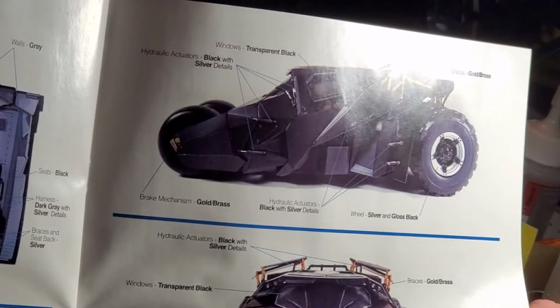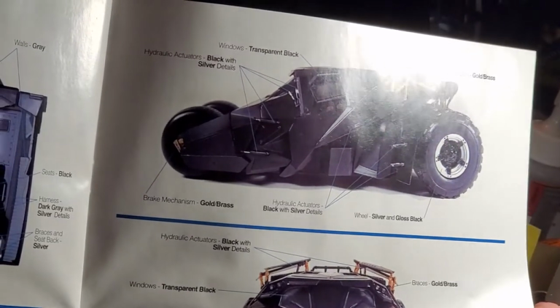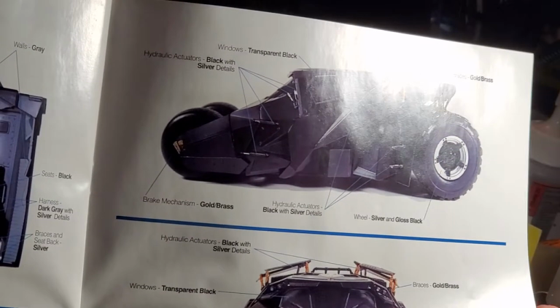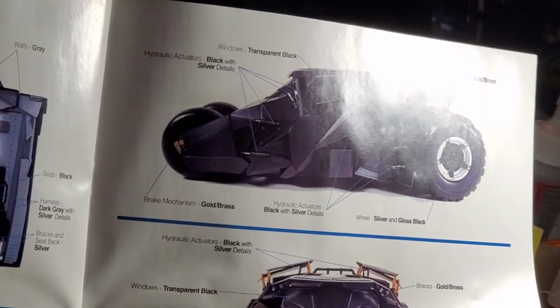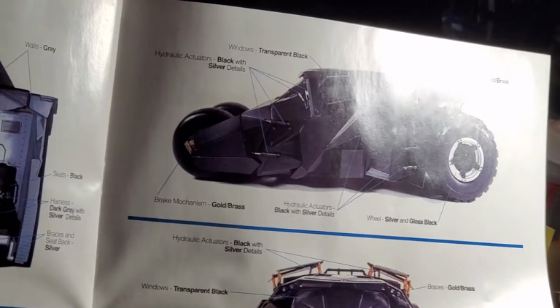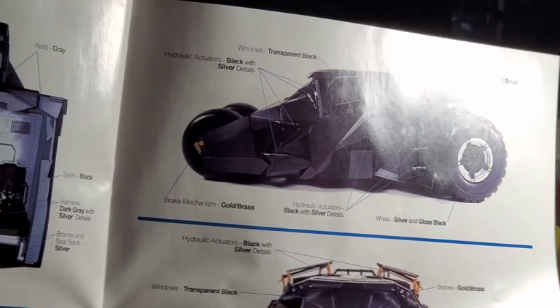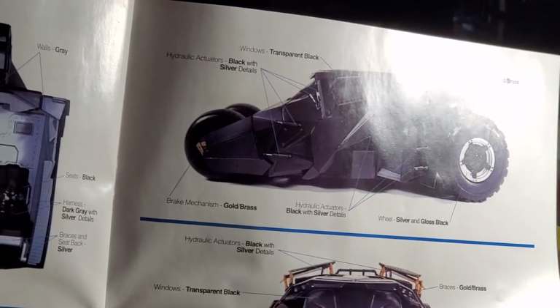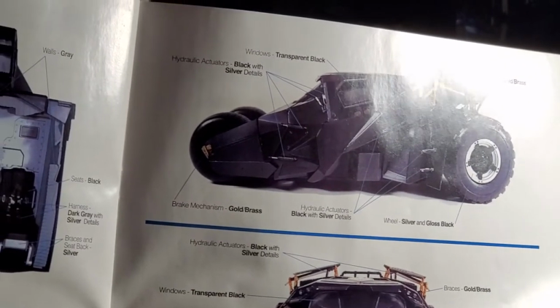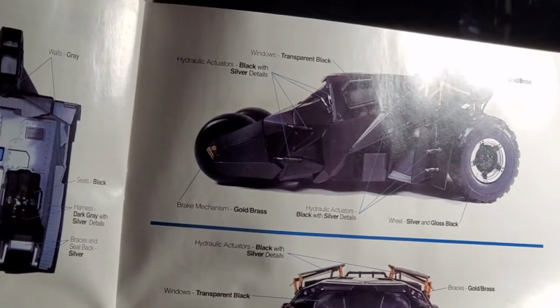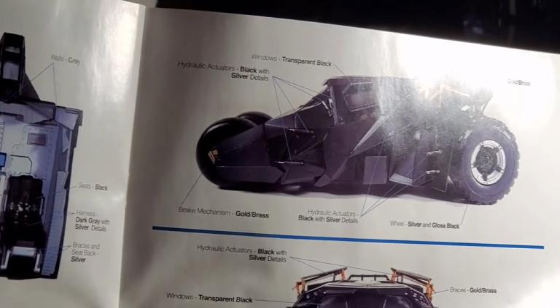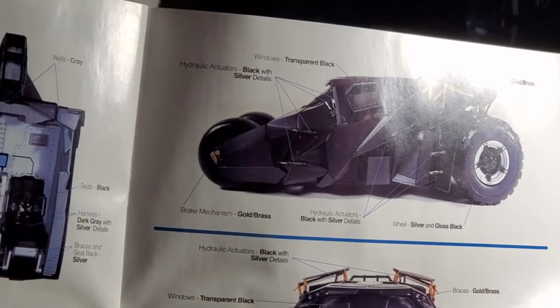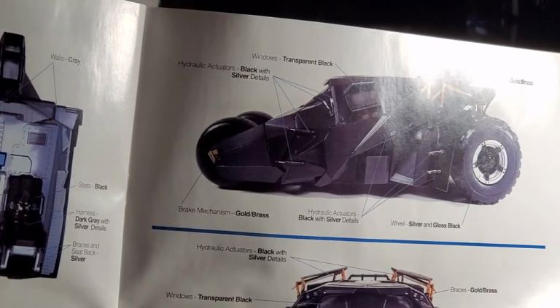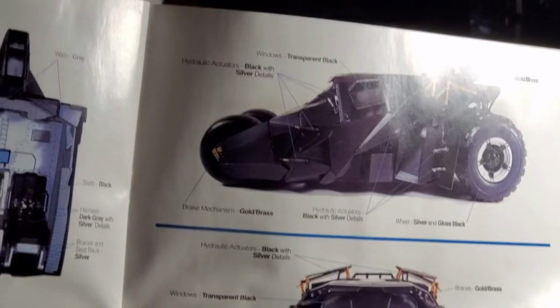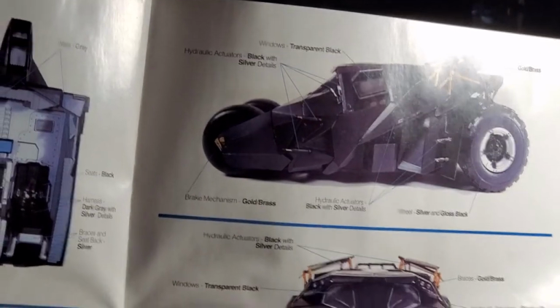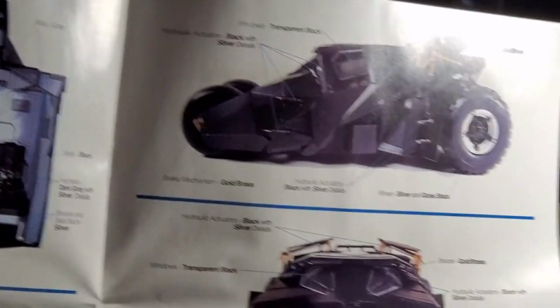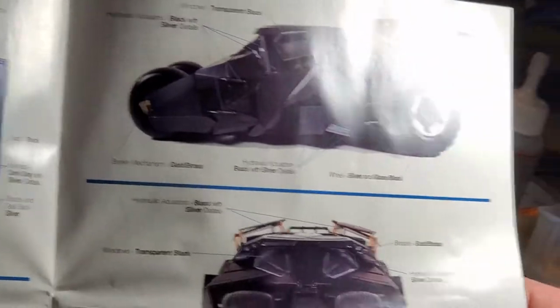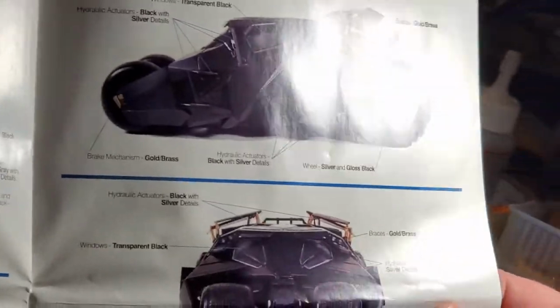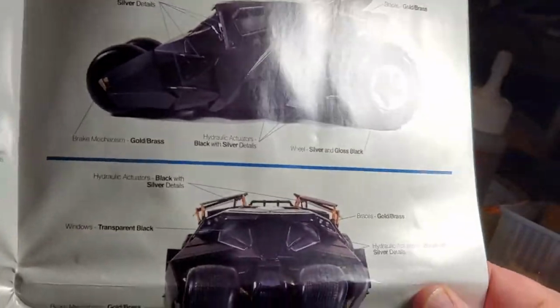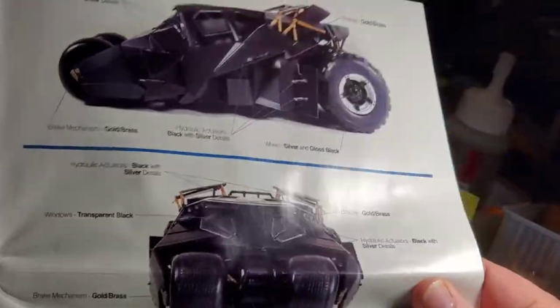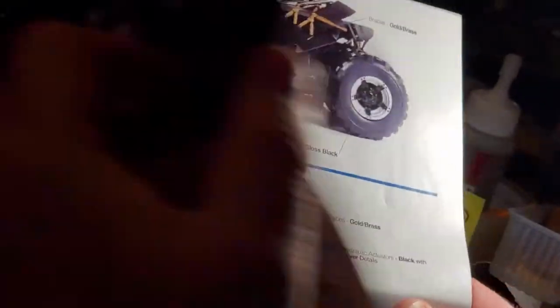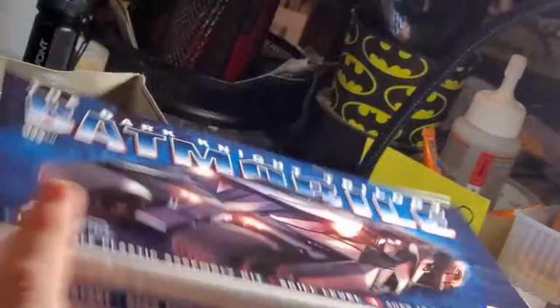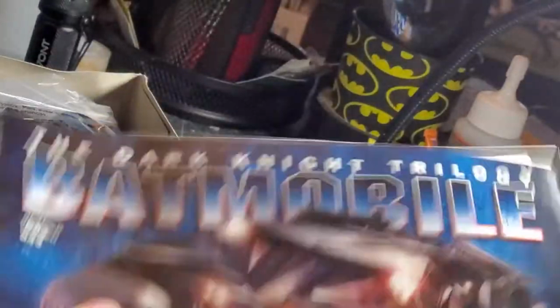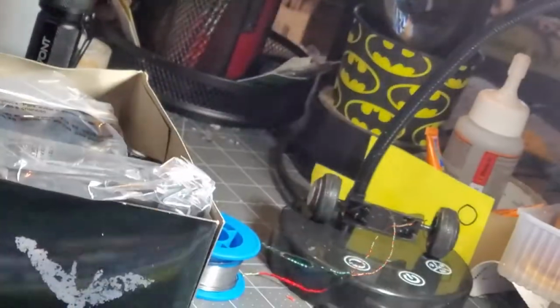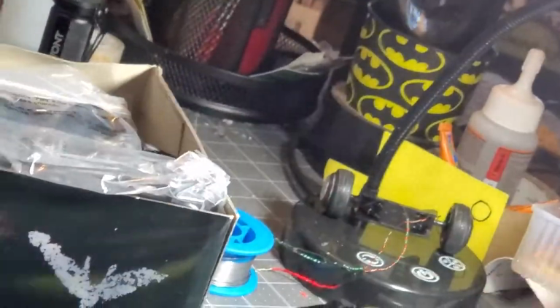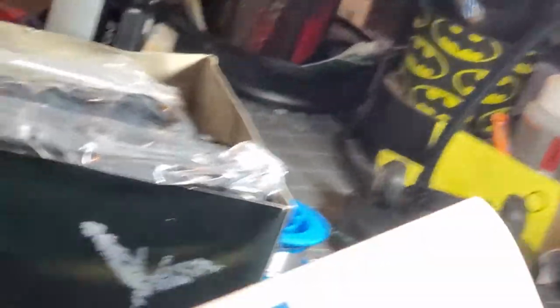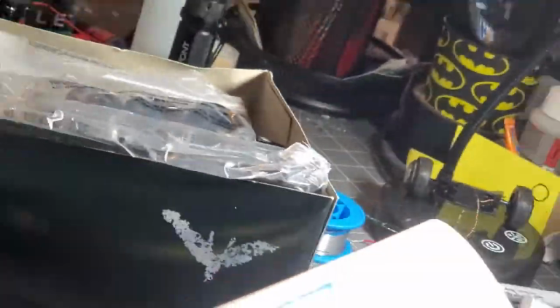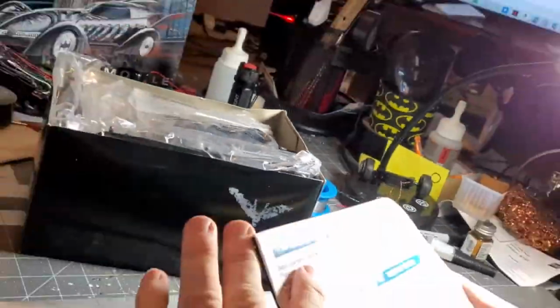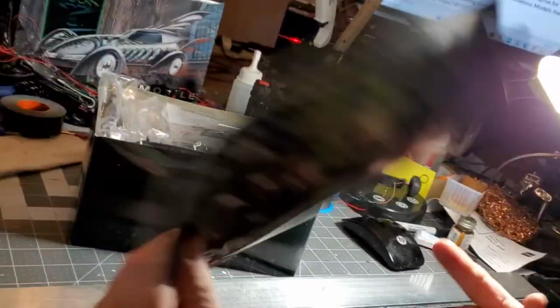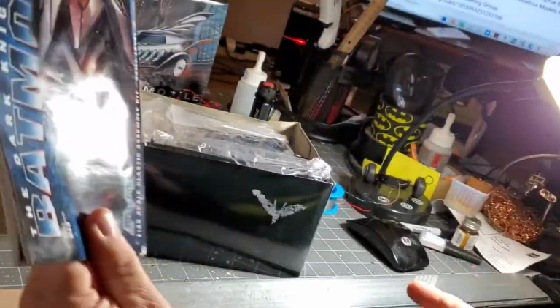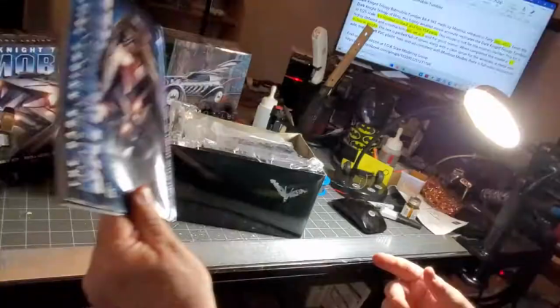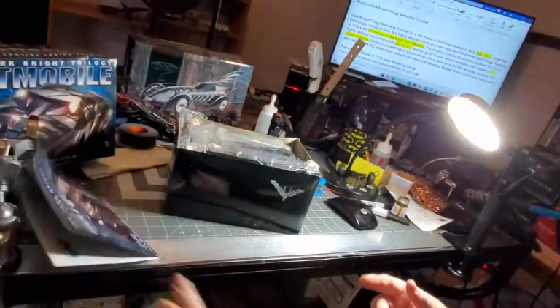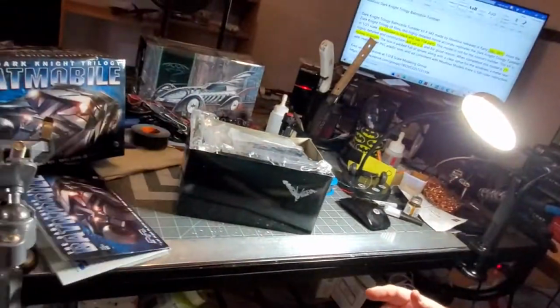They do the same thing with the Dawn of Justice Batmobile — remember Gary? Oh yes. So let's find out what is in this box.